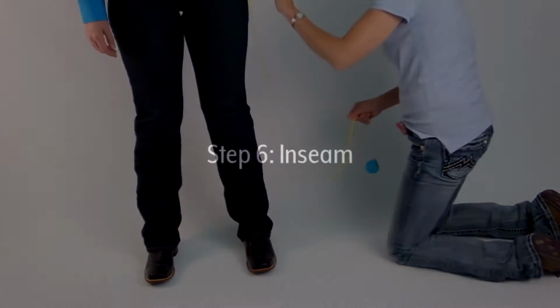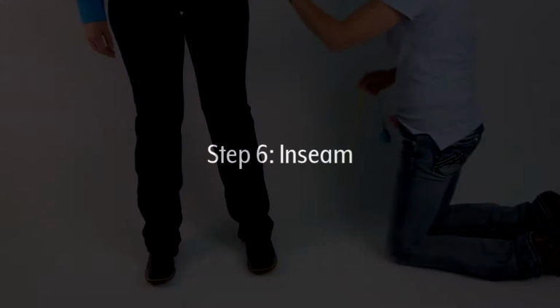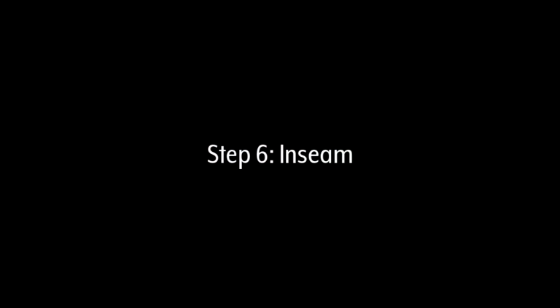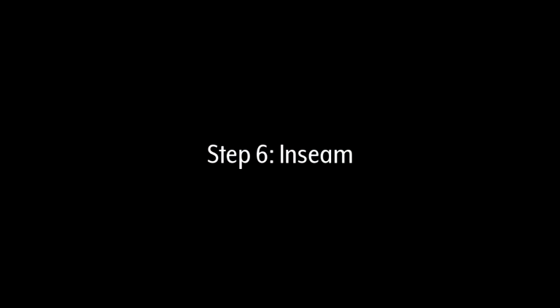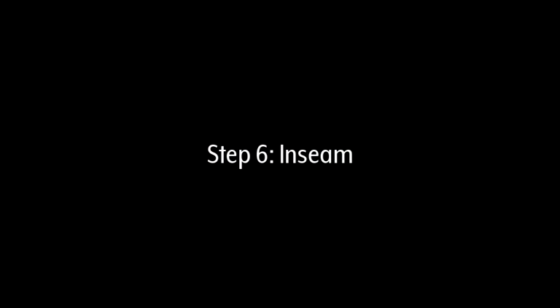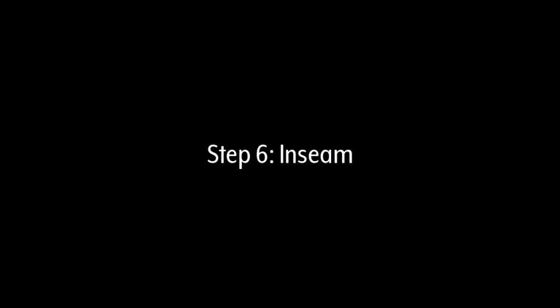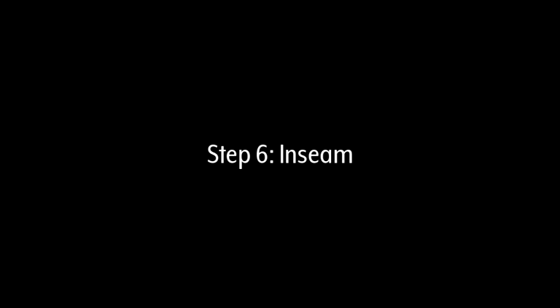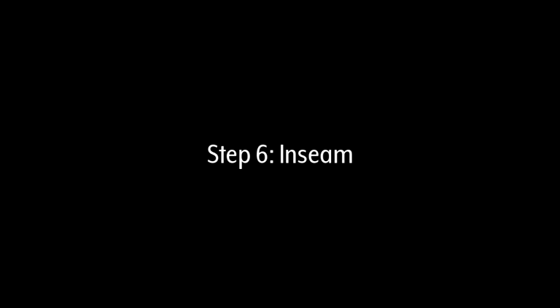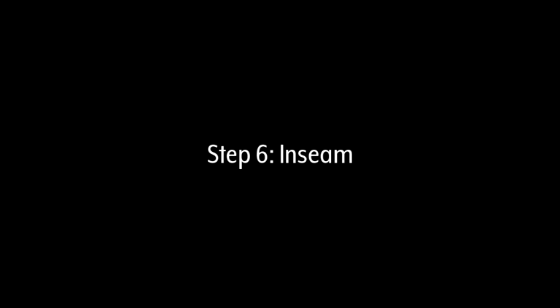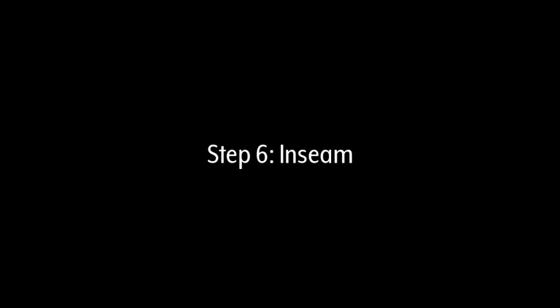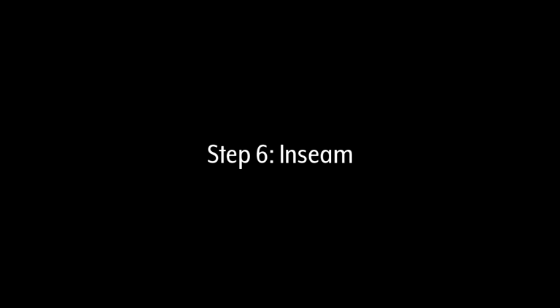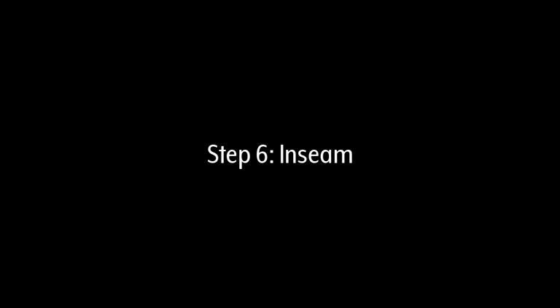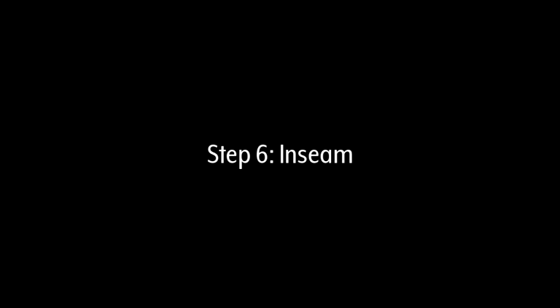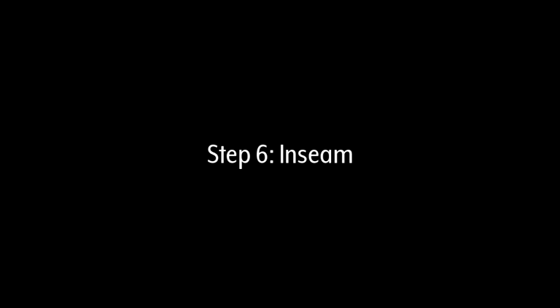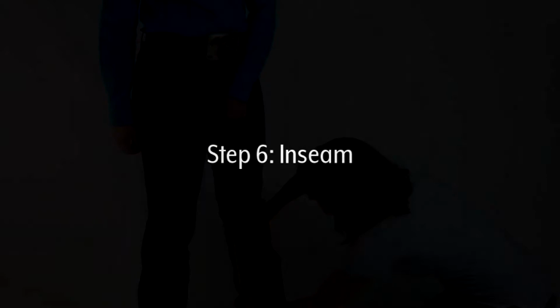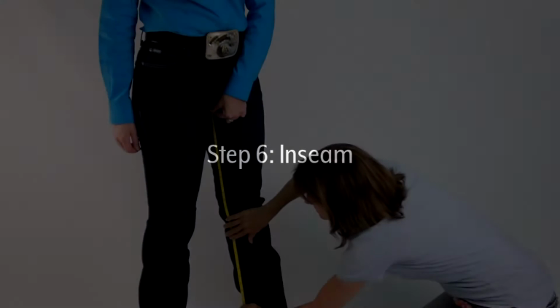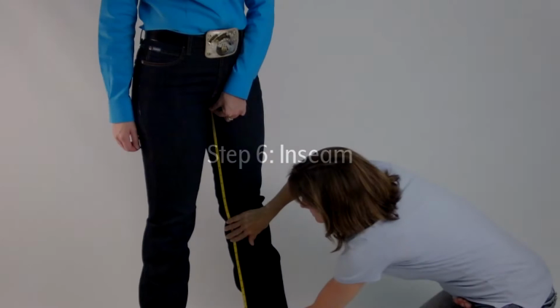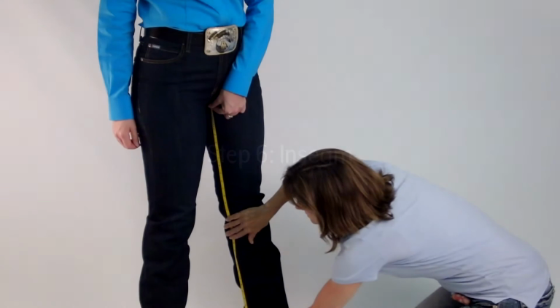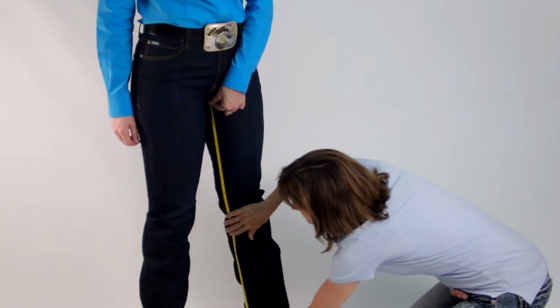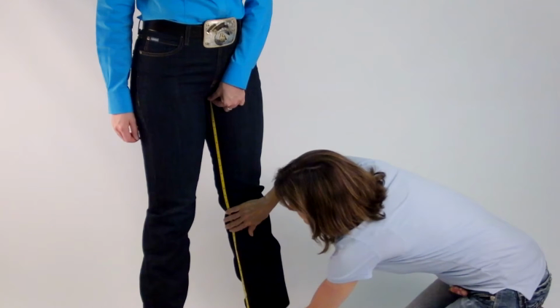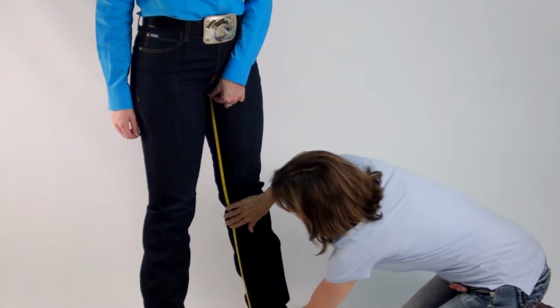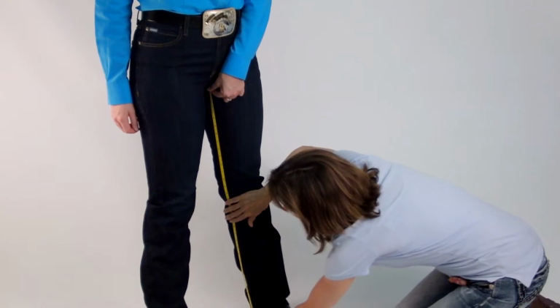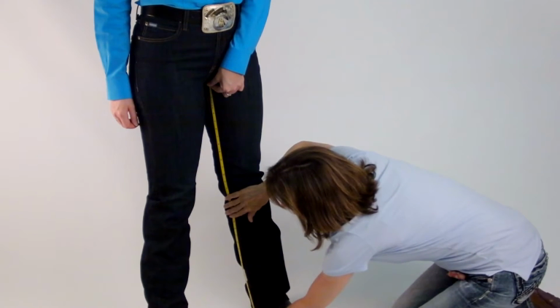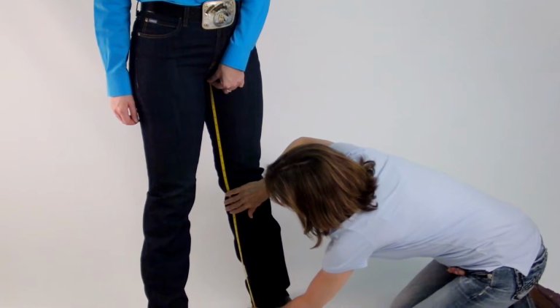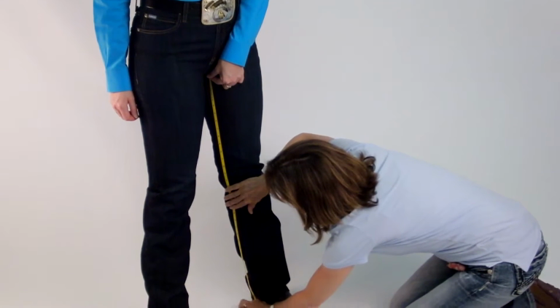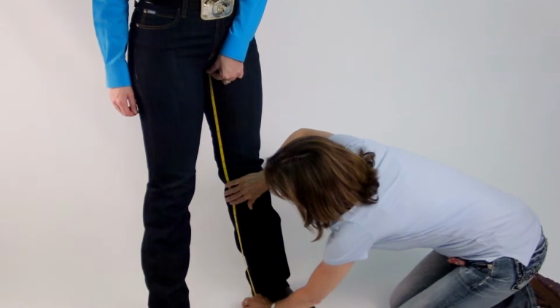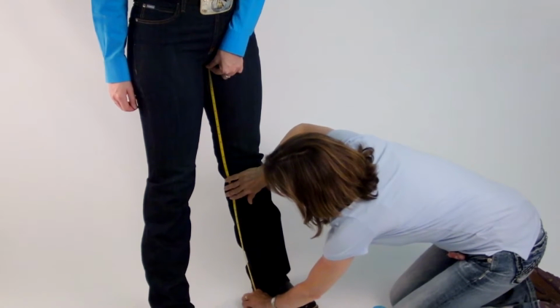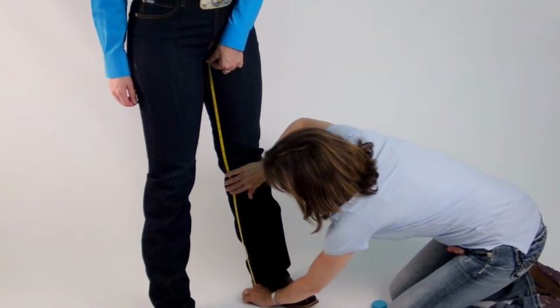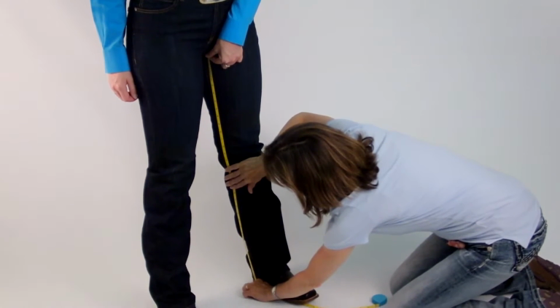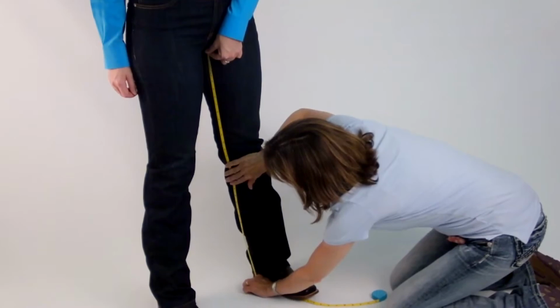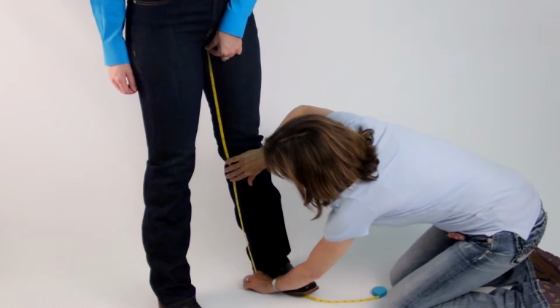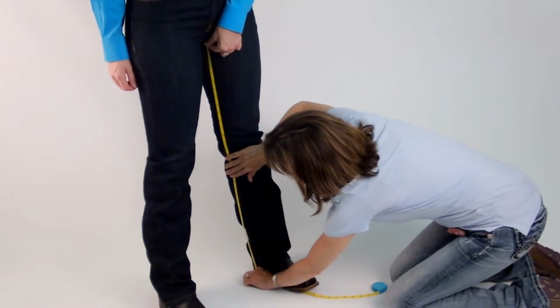Step 6: Inseam. Measure the inseam from the crotch to the floor.